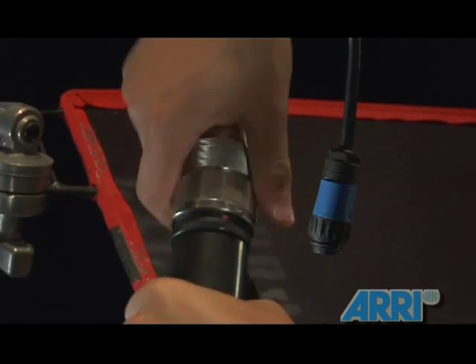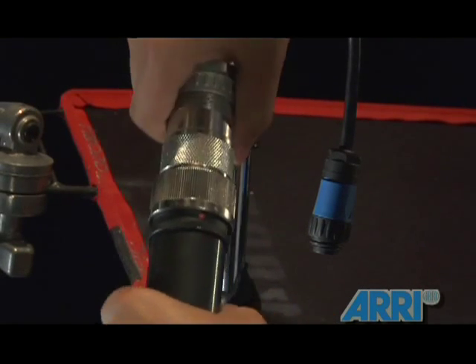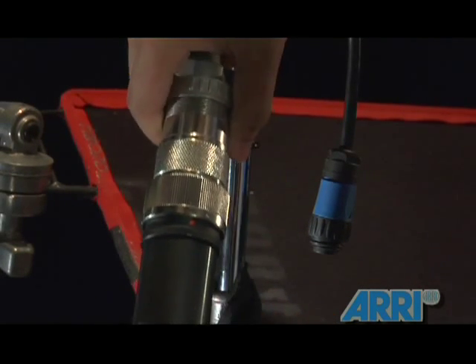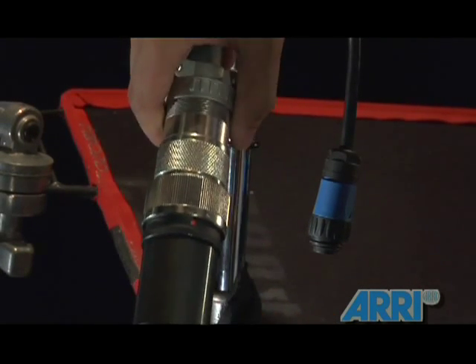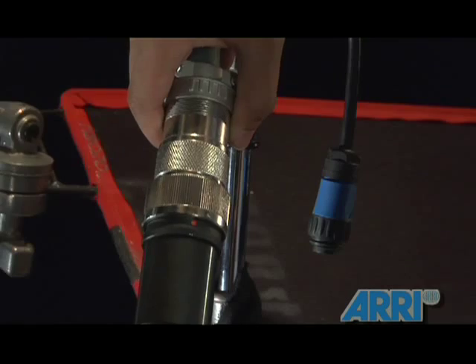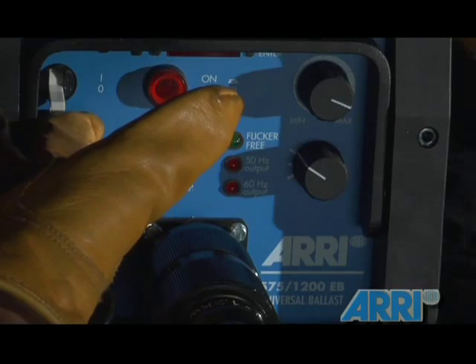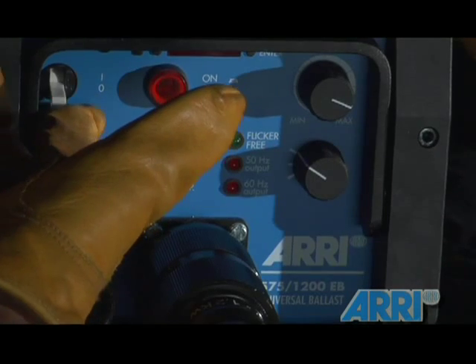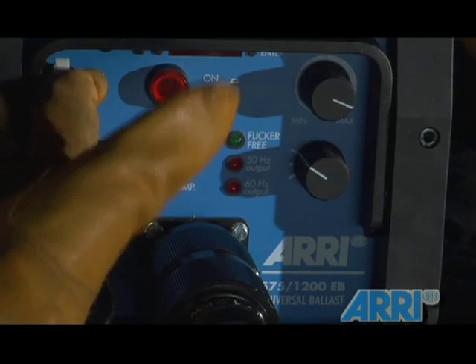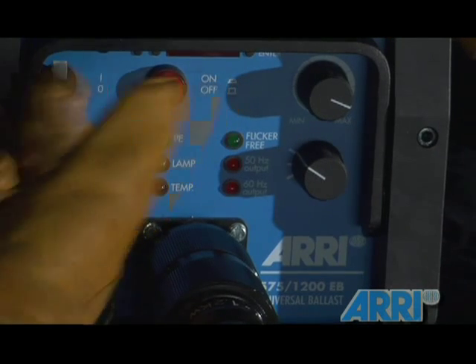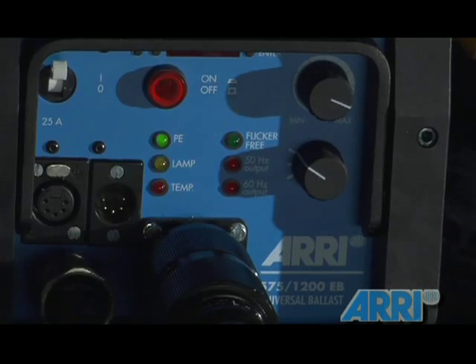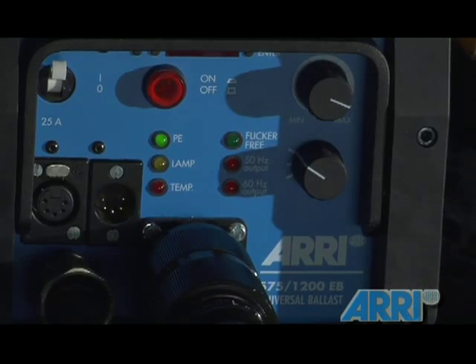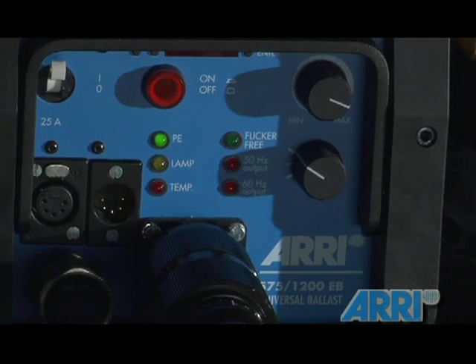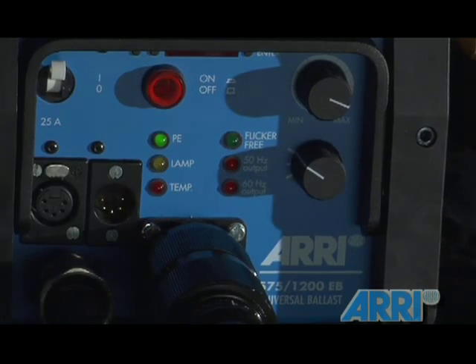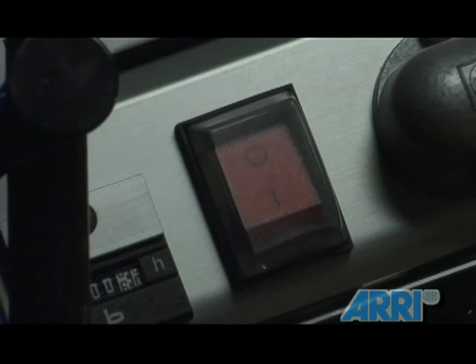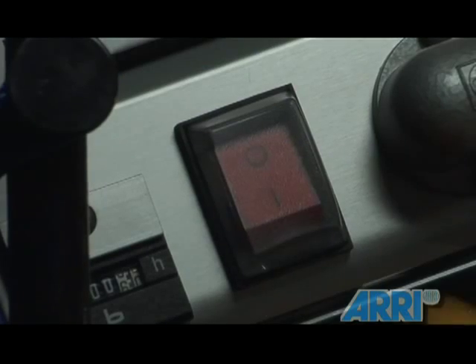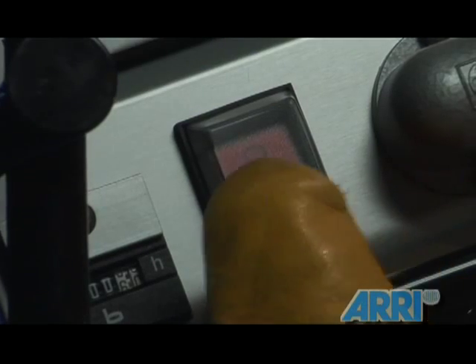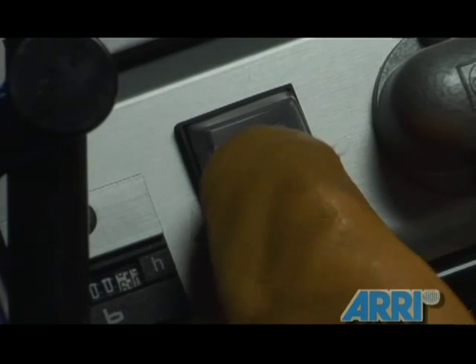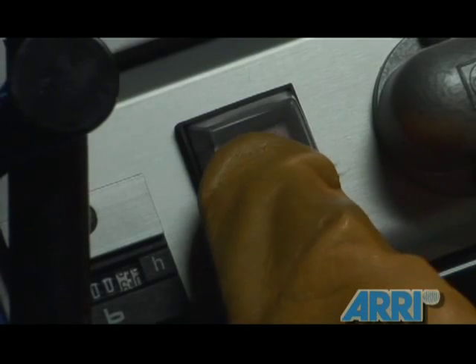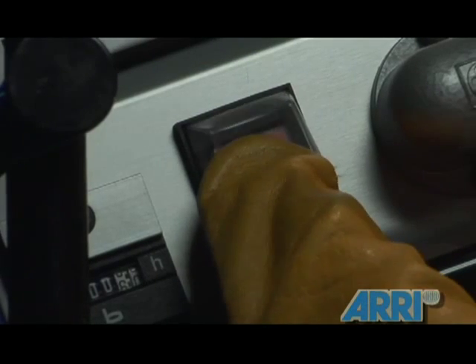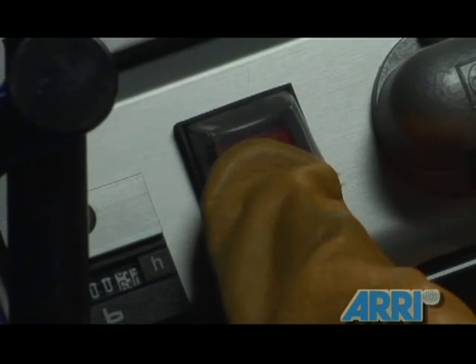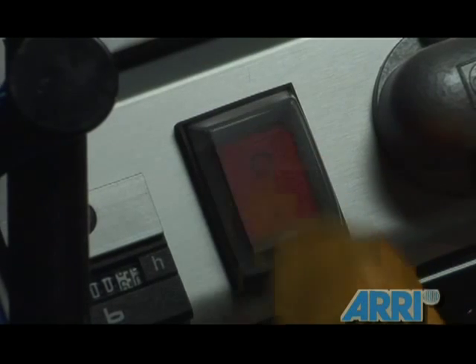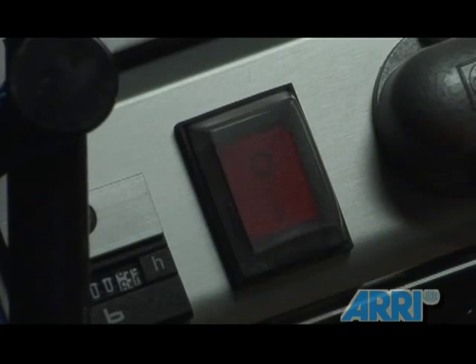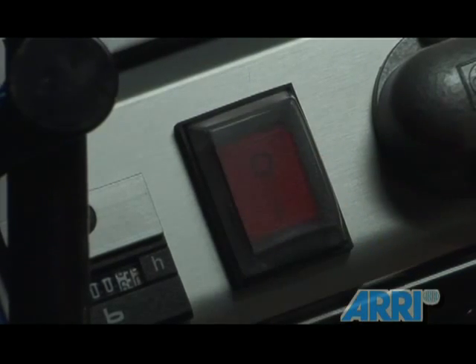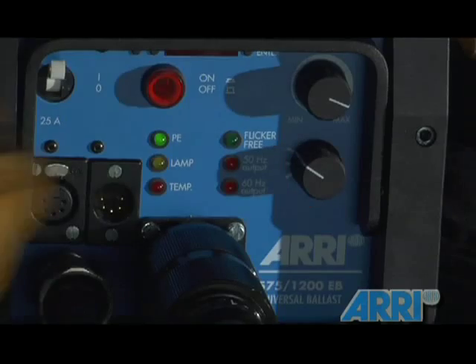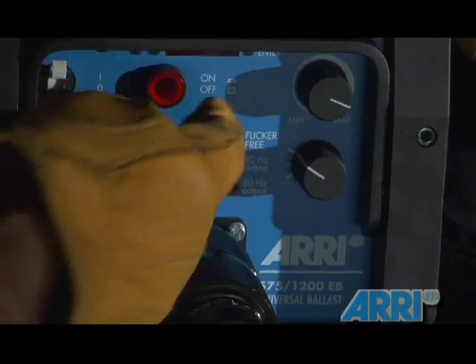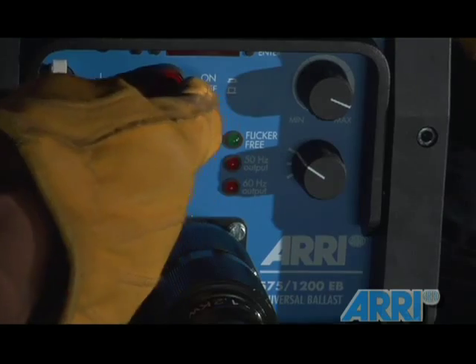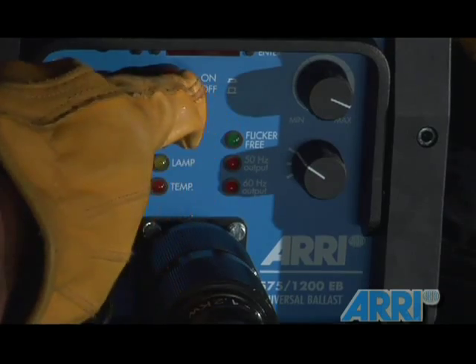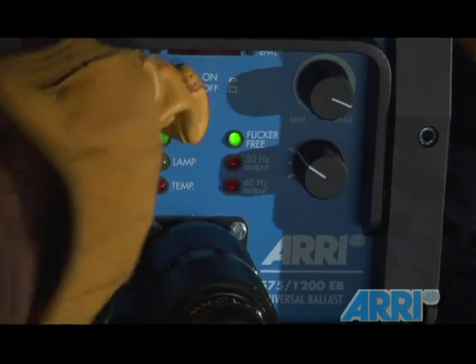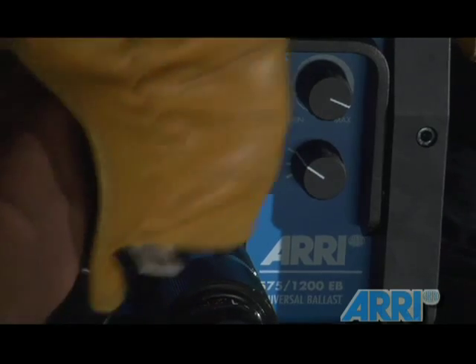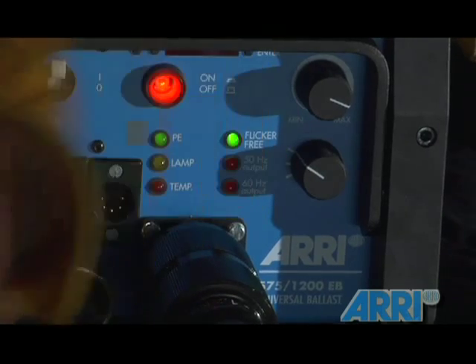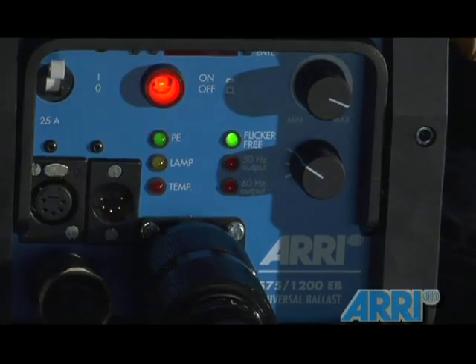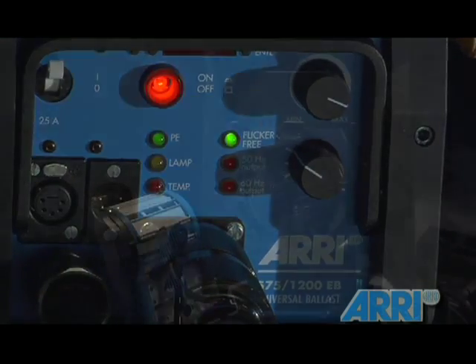Plug the other end of the cable into the unit. Turn on the breaker for the ballast, flip the on-off switch to on on the unit itself, and finally turn on the electronic flicker-free ballast.